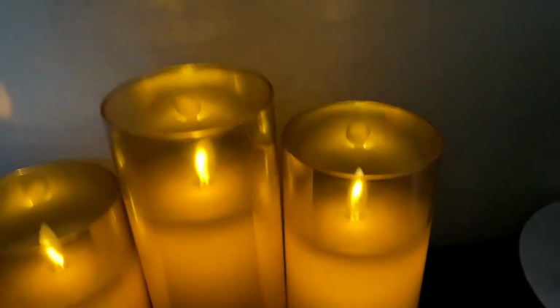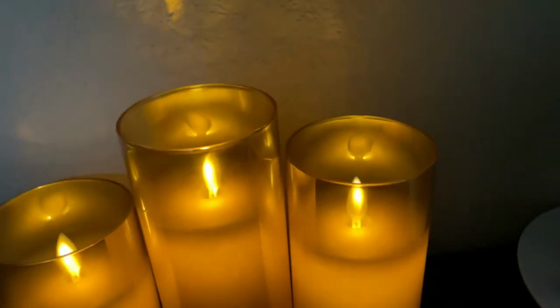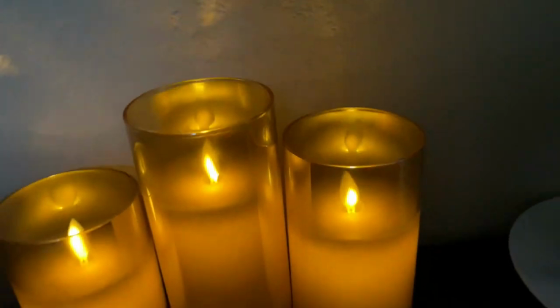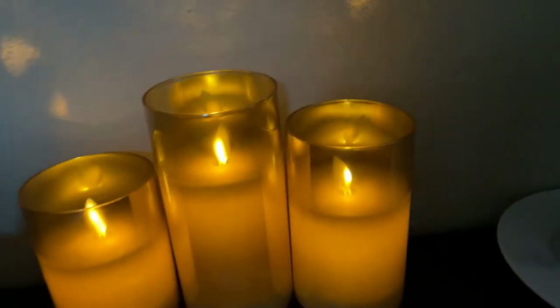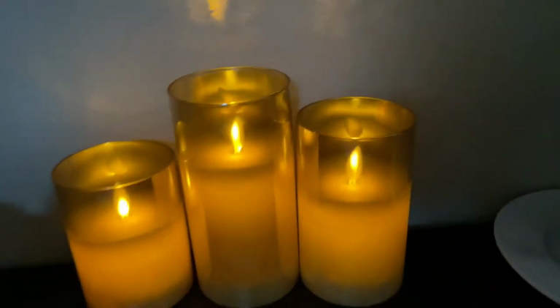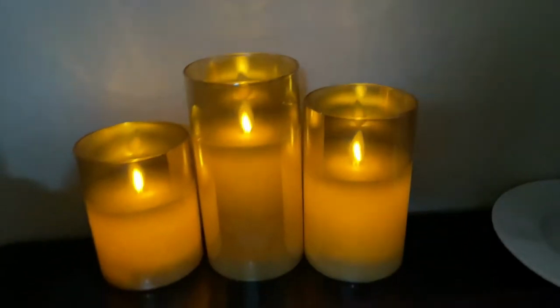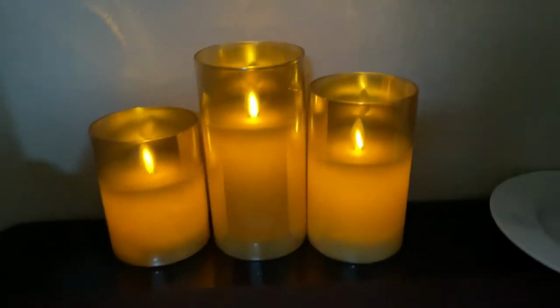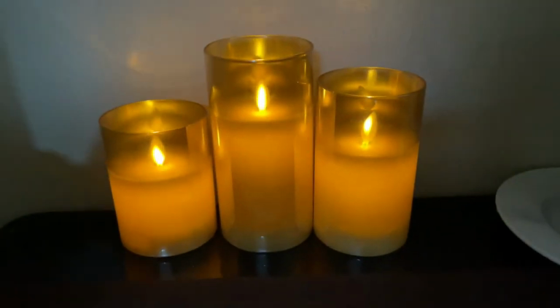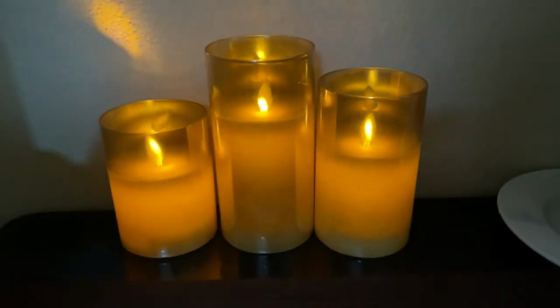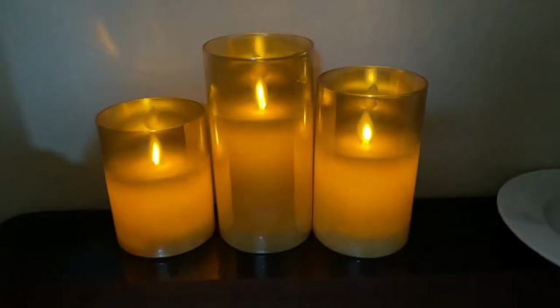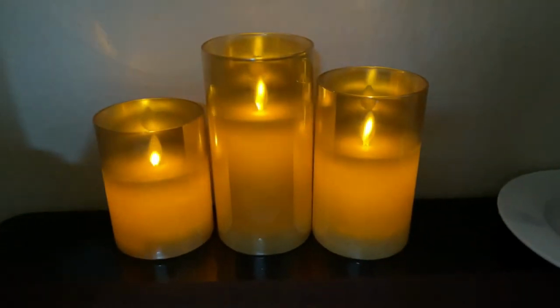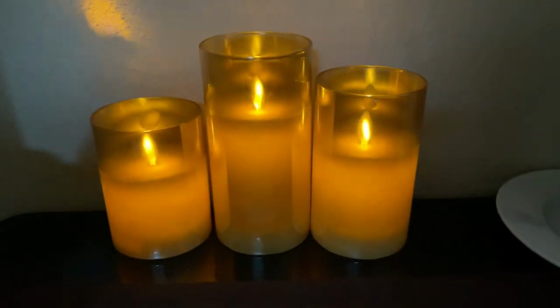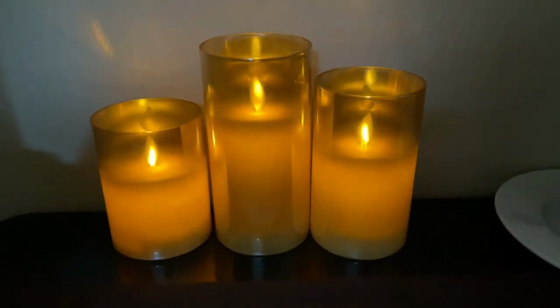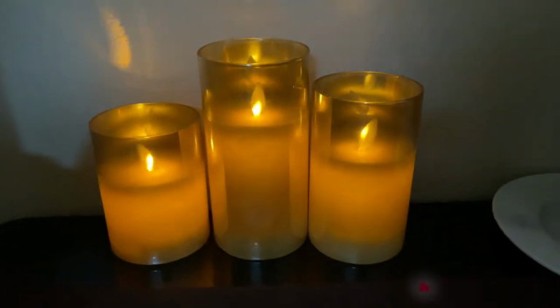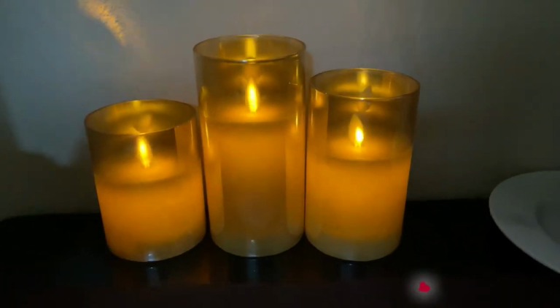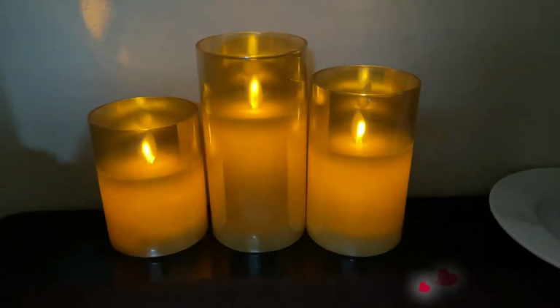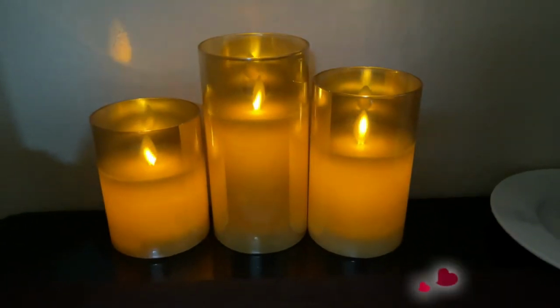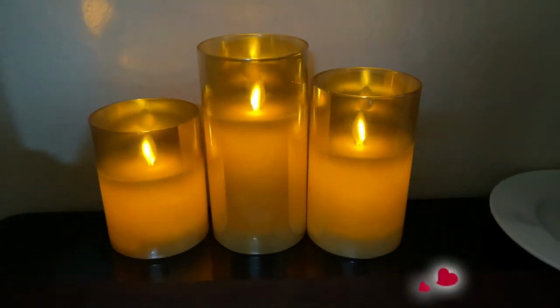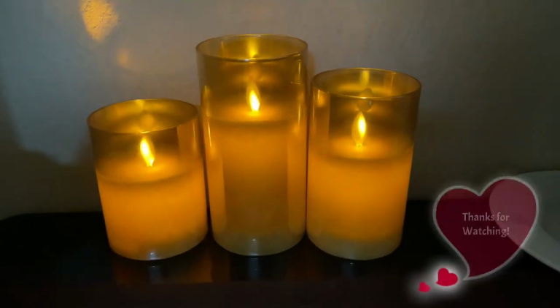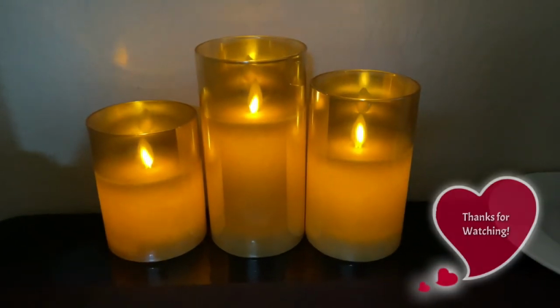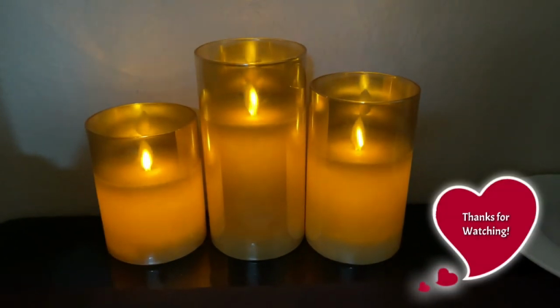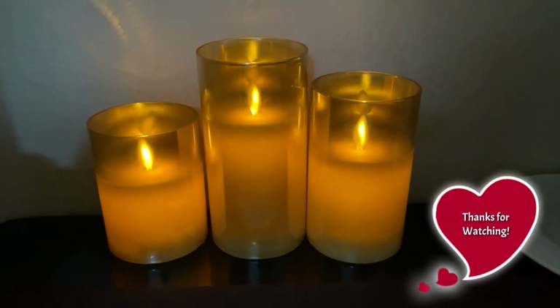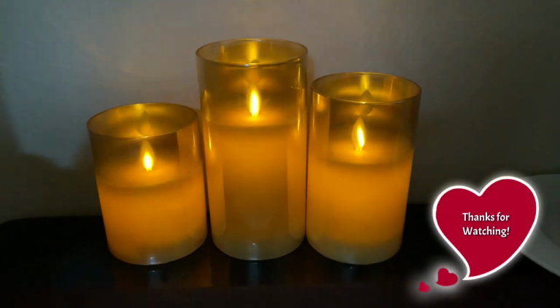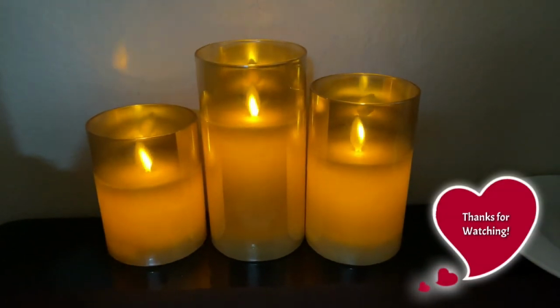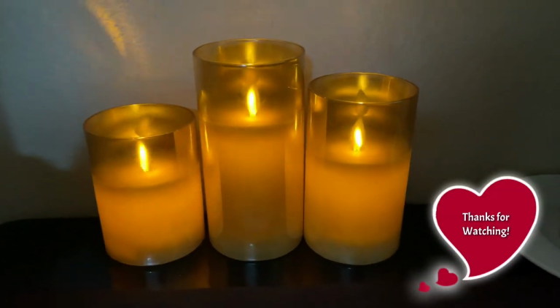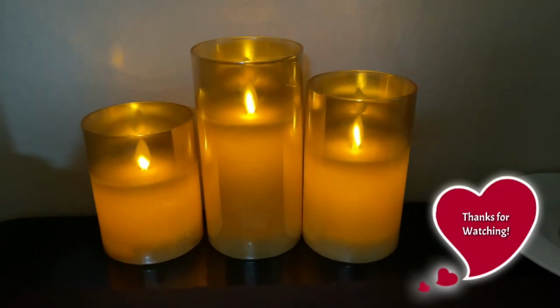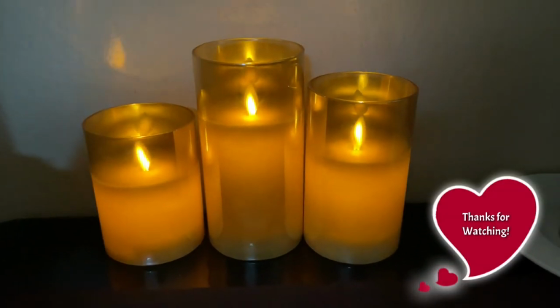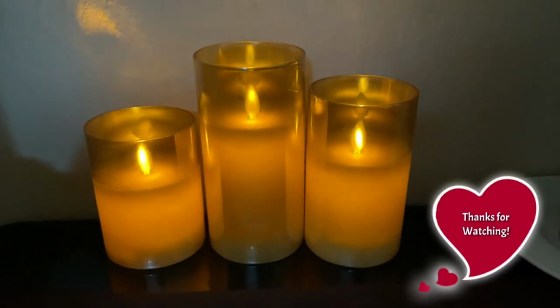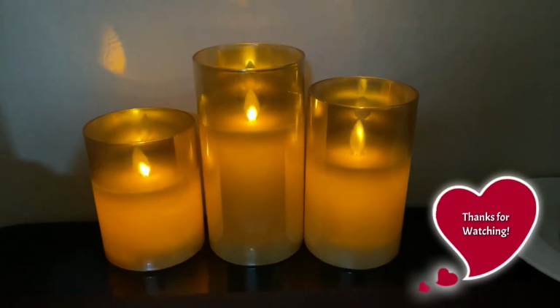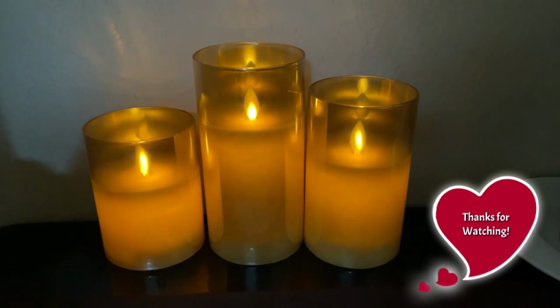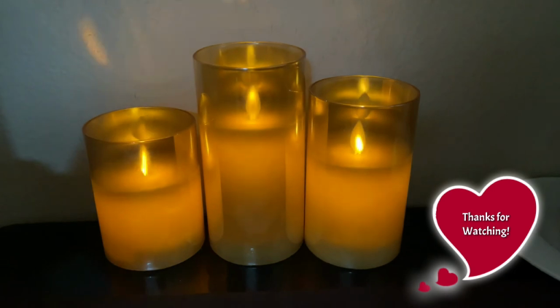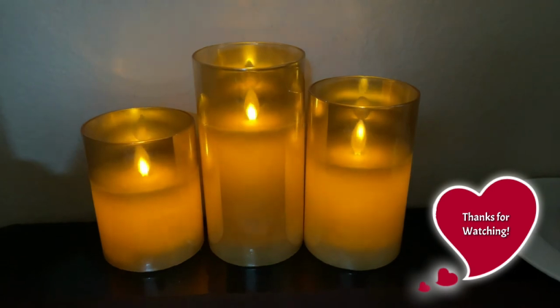Thanks for listening and watching my video. Really cool candles.